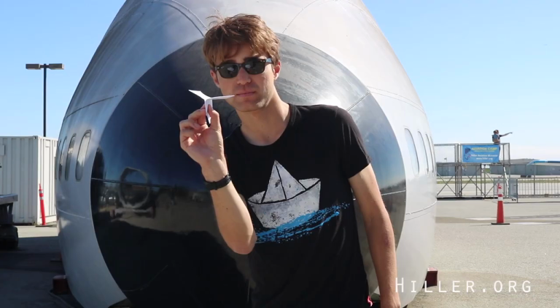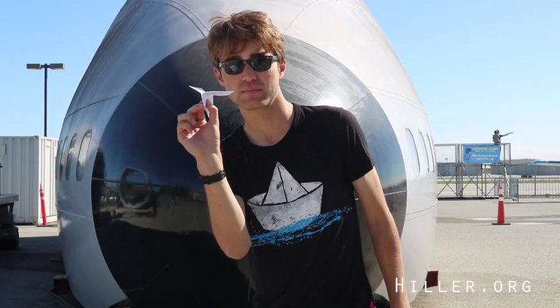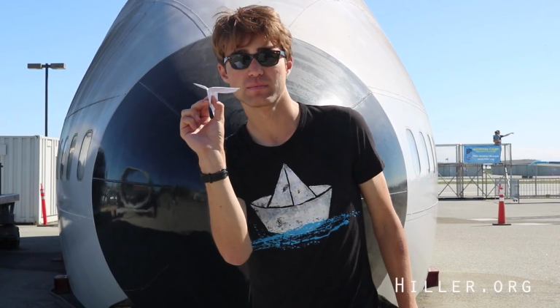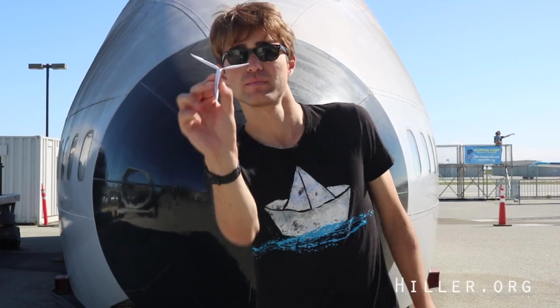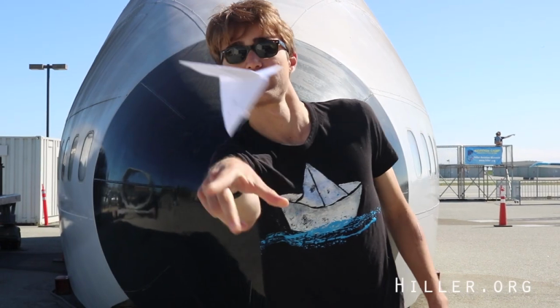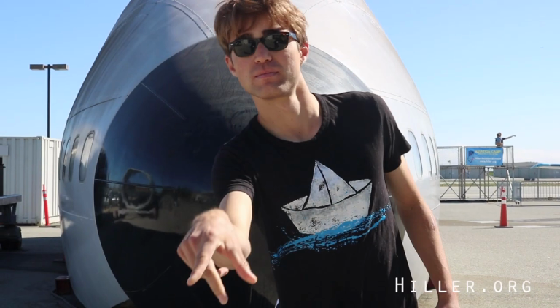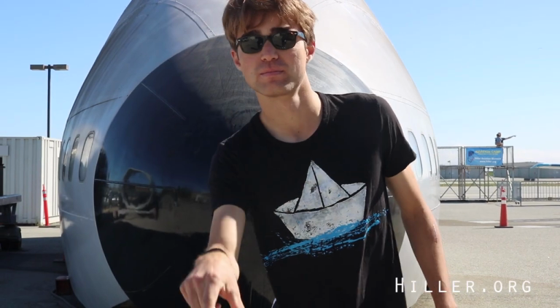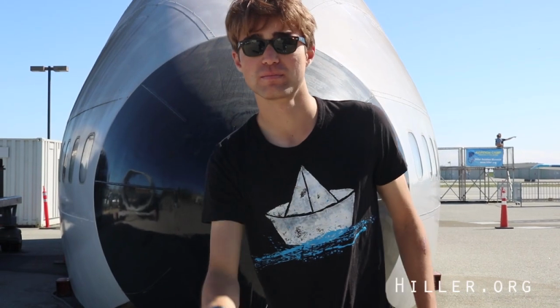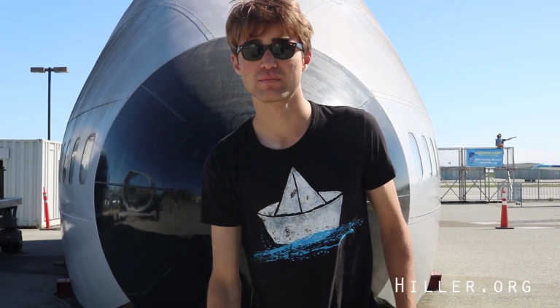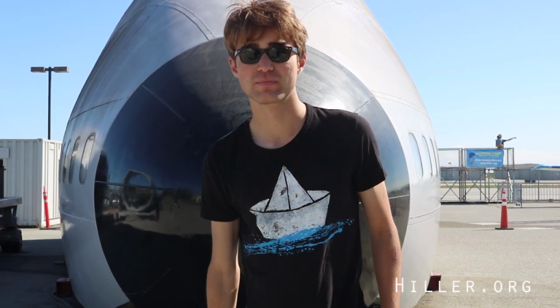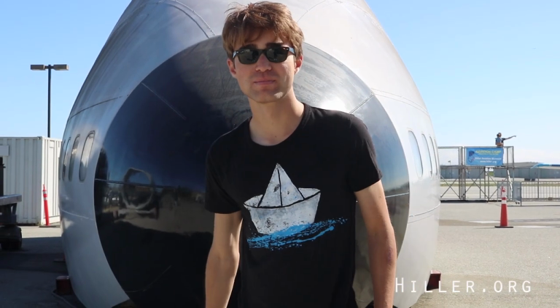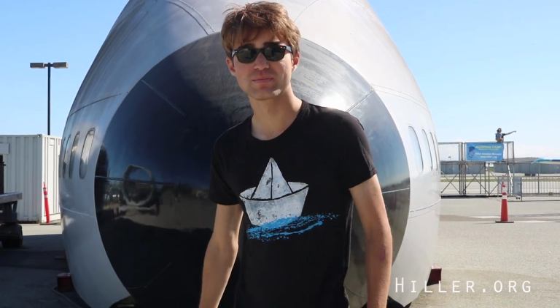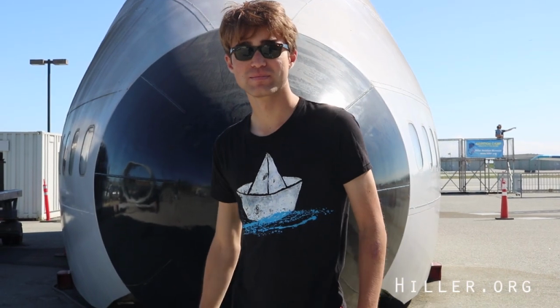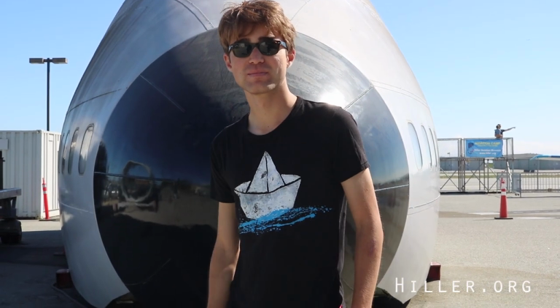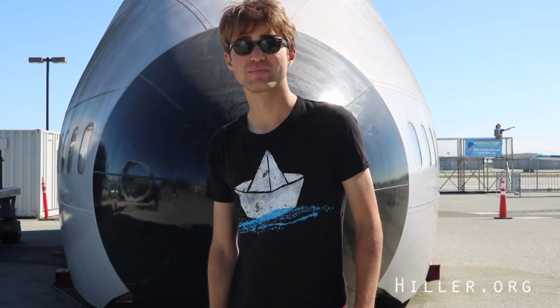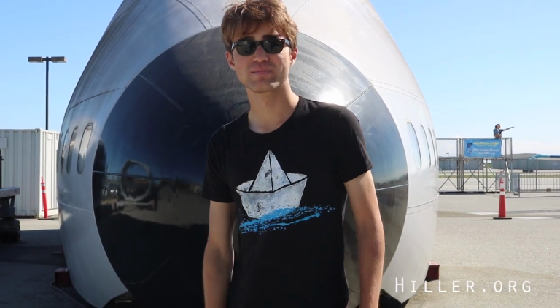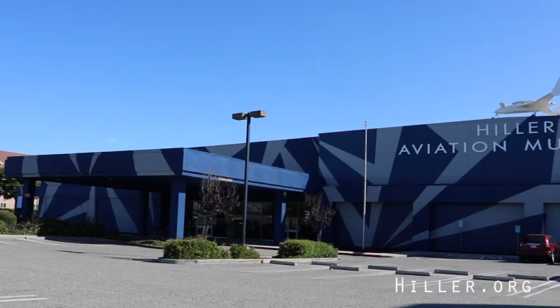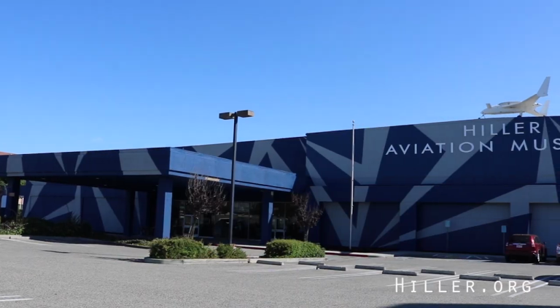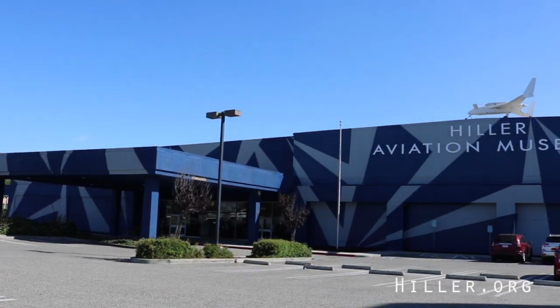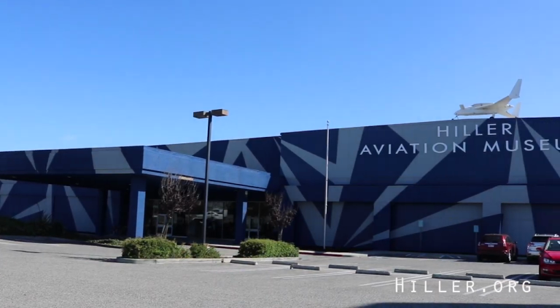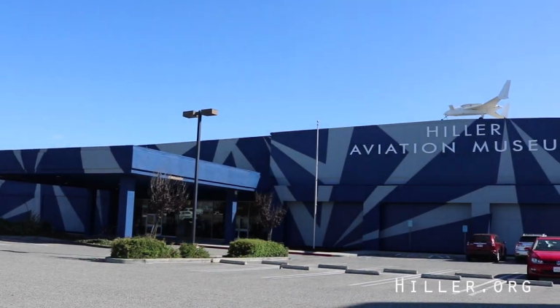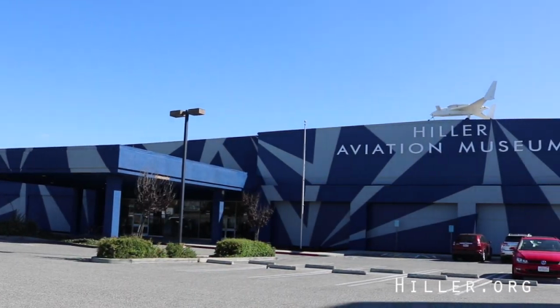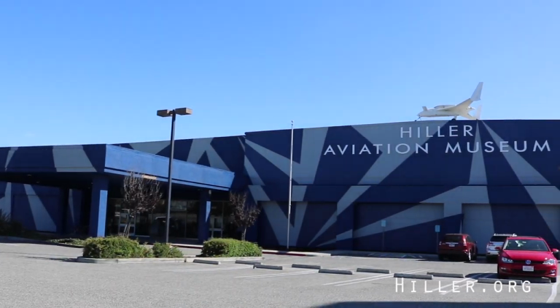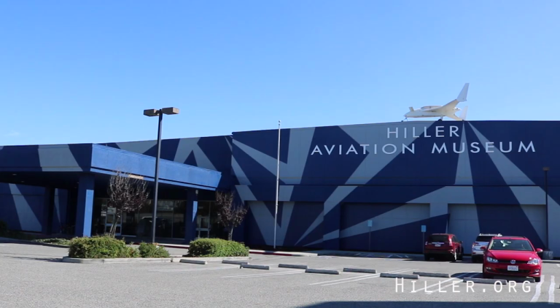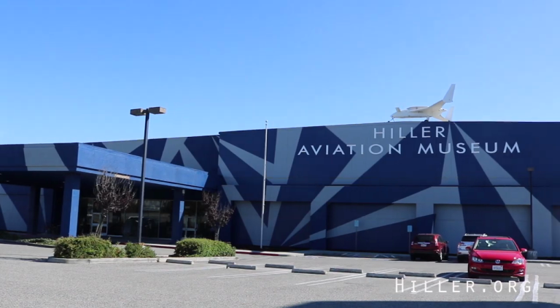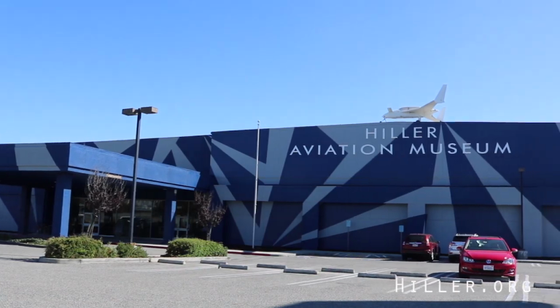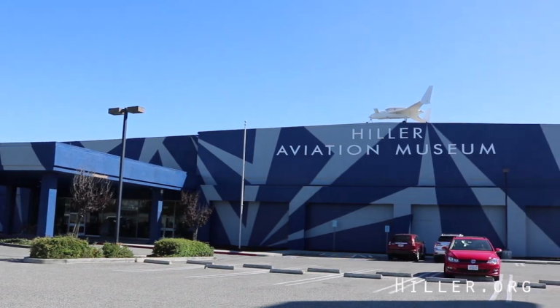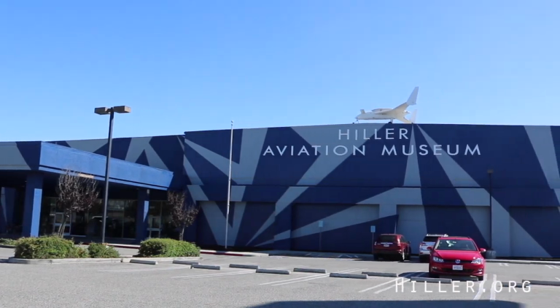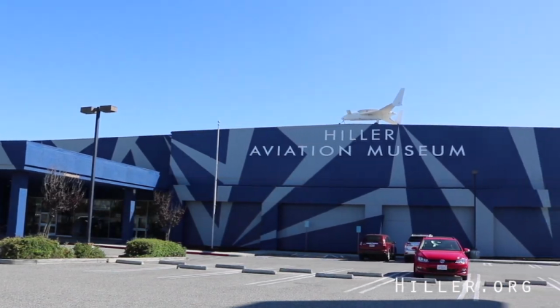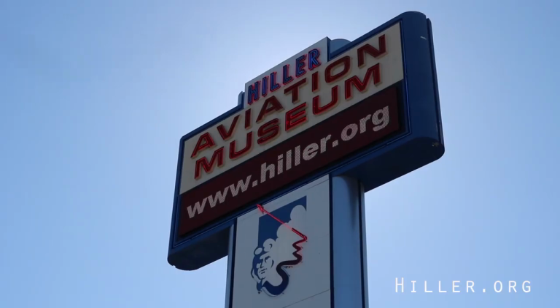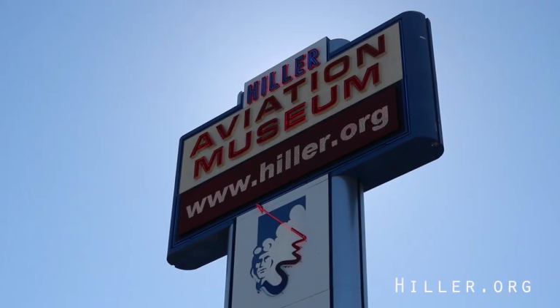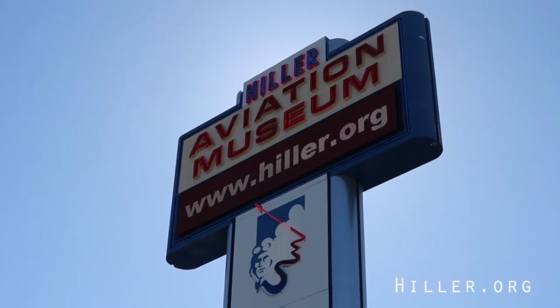Stay tuned for the next episode of Heads Up at Hiller and come visit us at the Hiller Aviation Museum today.